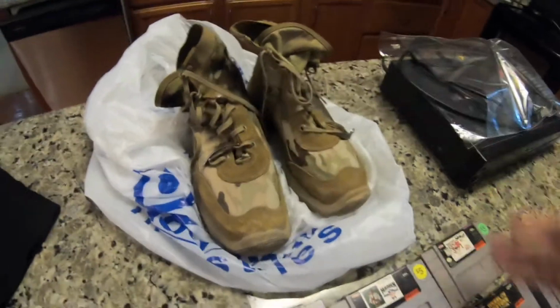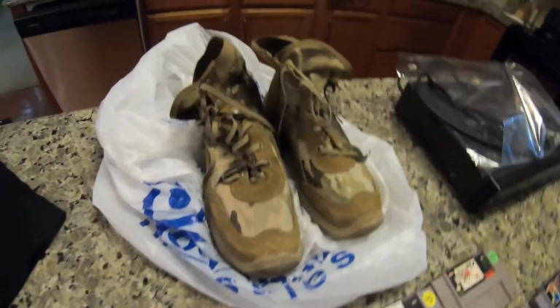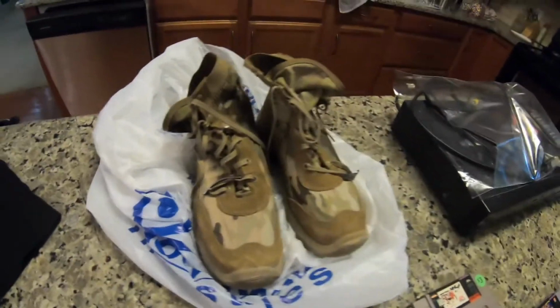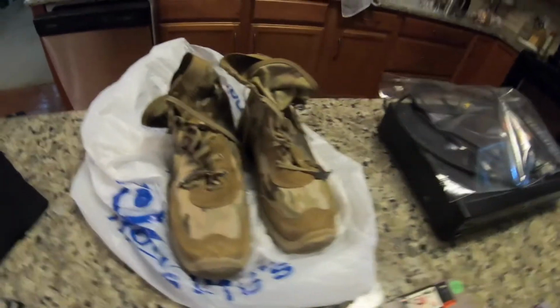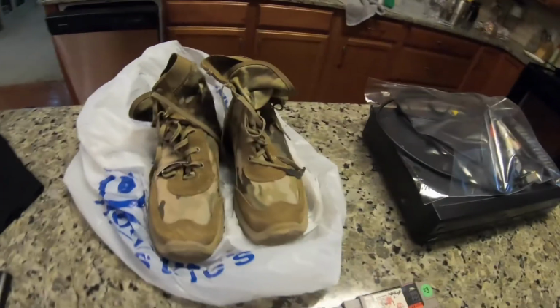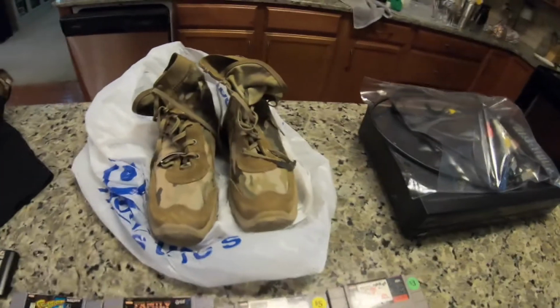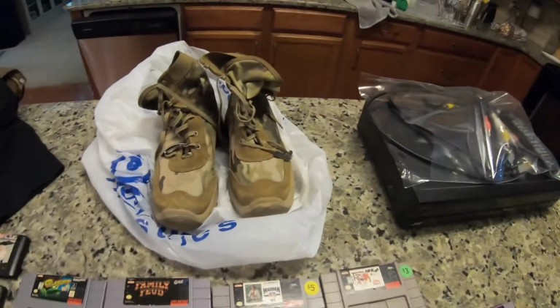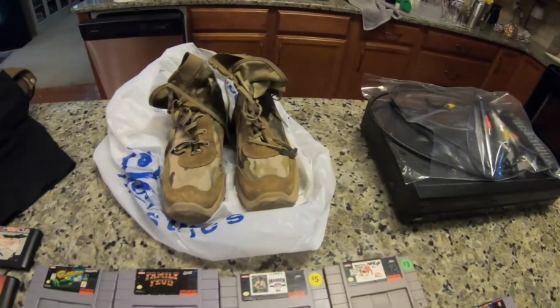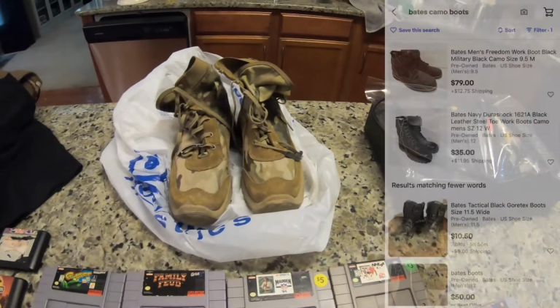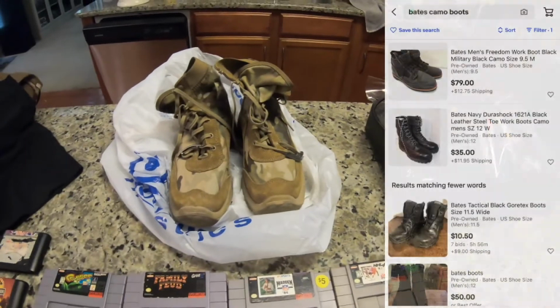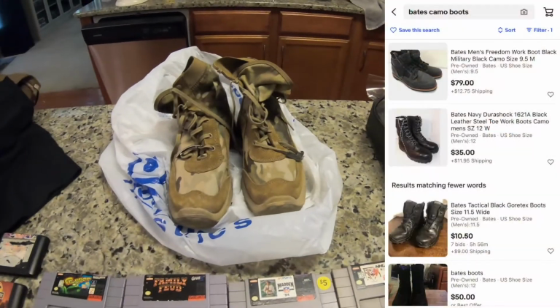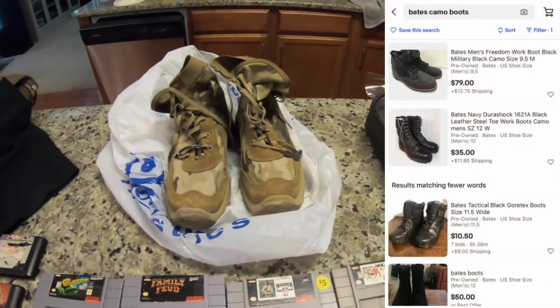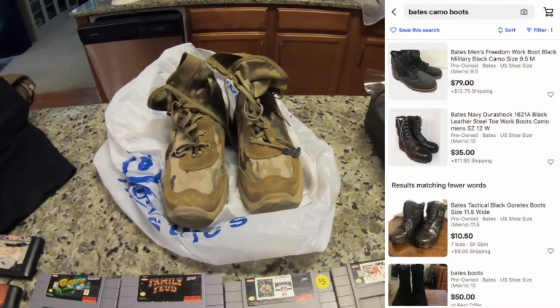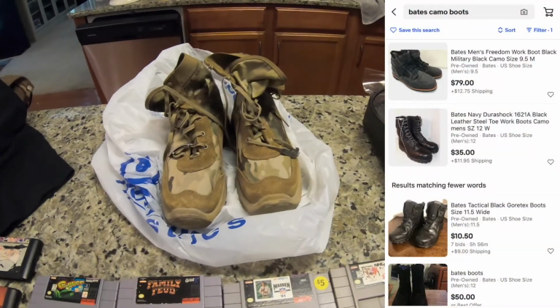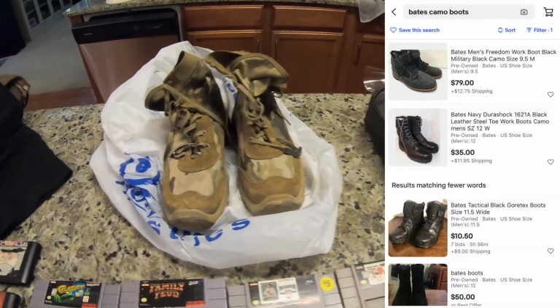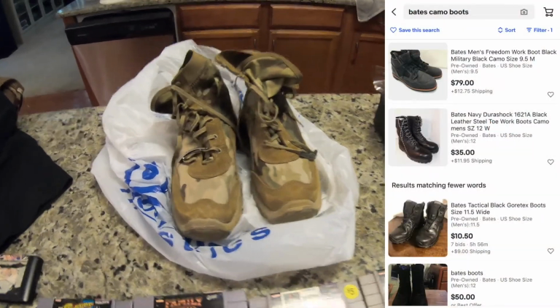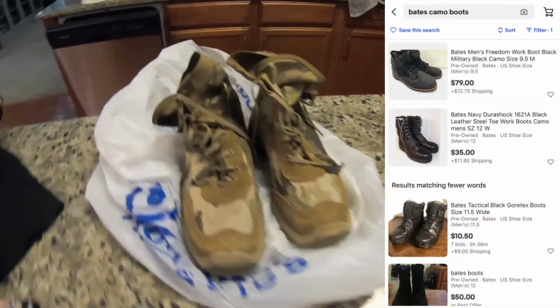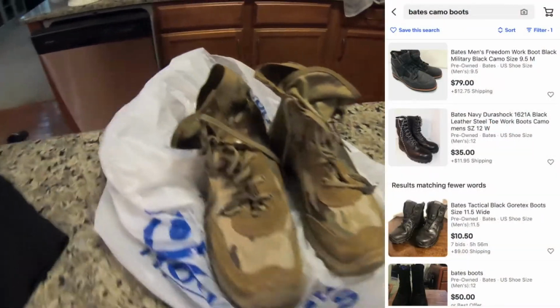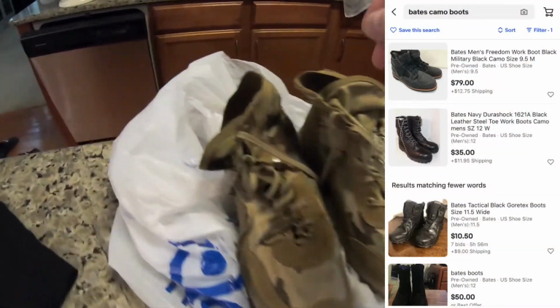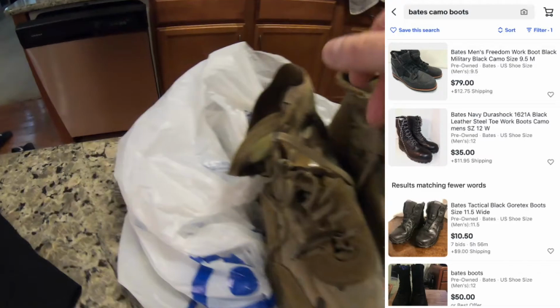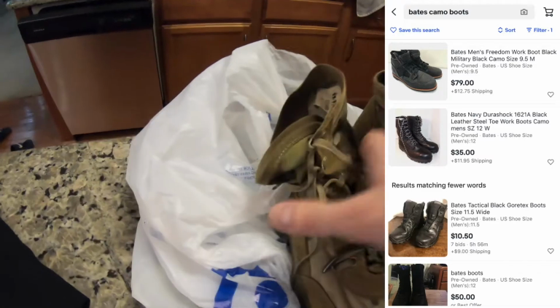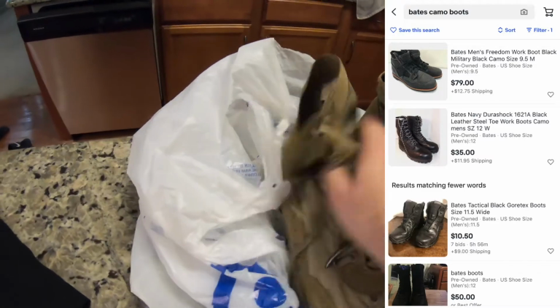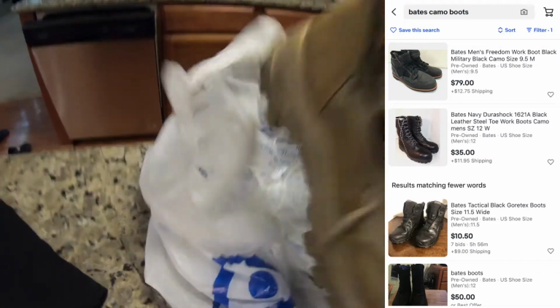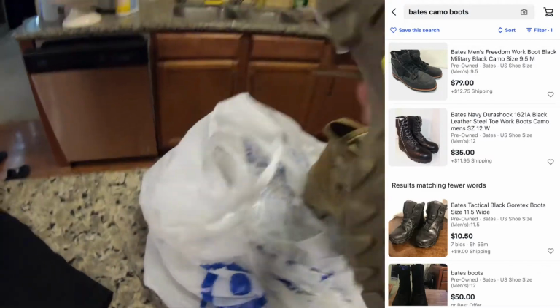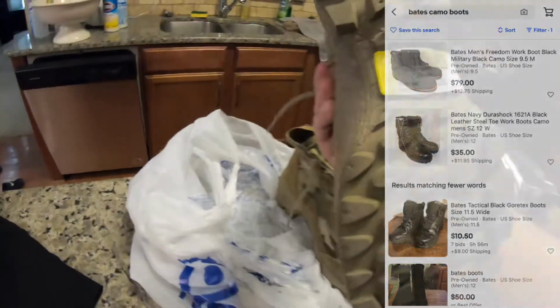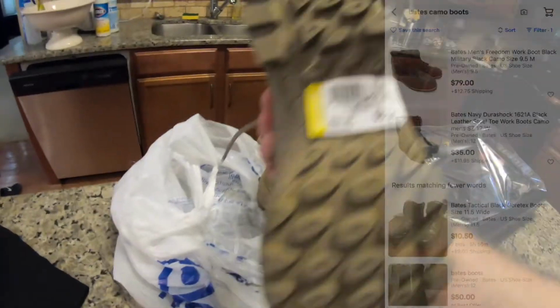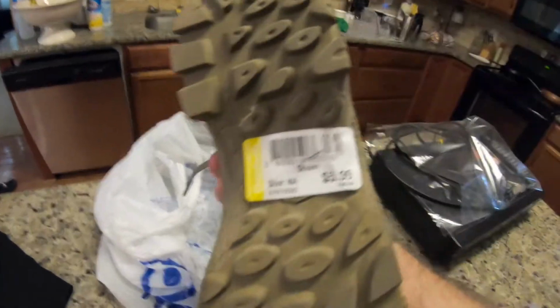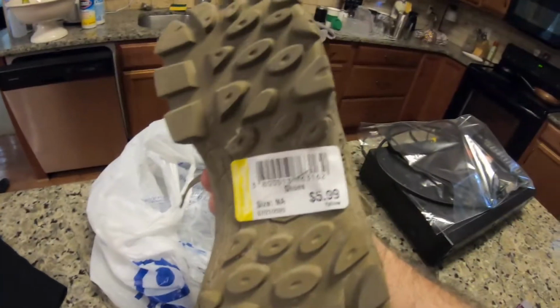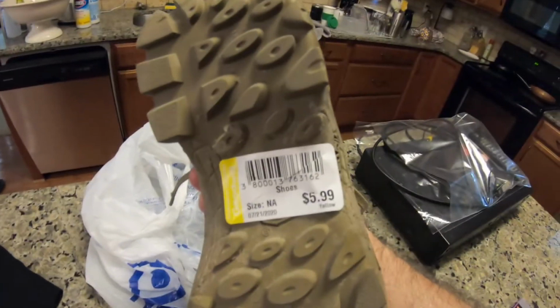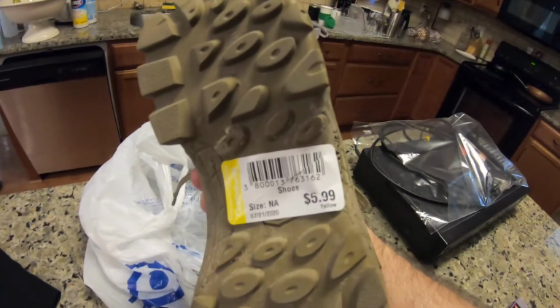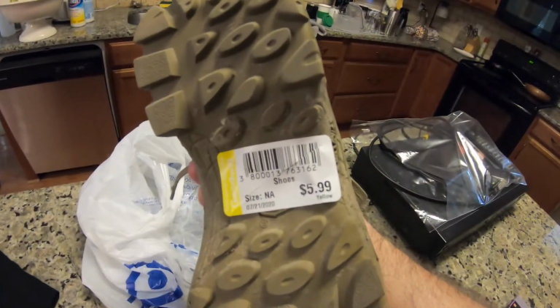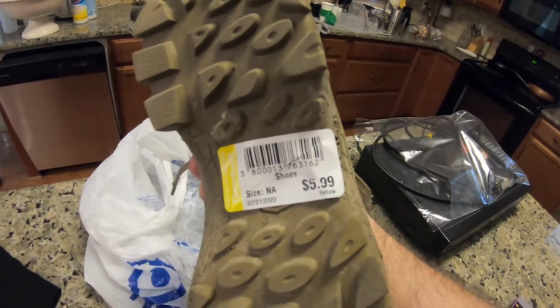I picked these up at Goodwill — these are Bates camouflage boots, like a military-style boot. I should be able to get $30 to $40 for those and I paid six dollars.